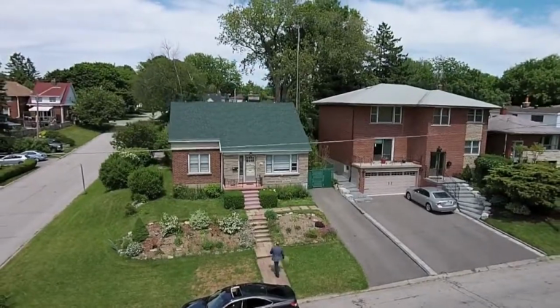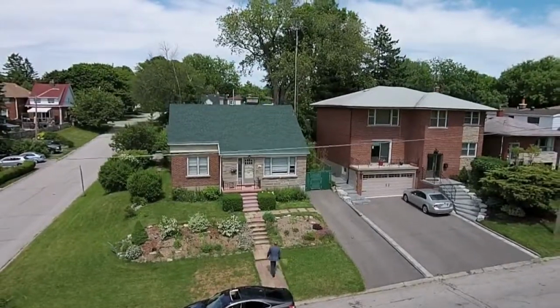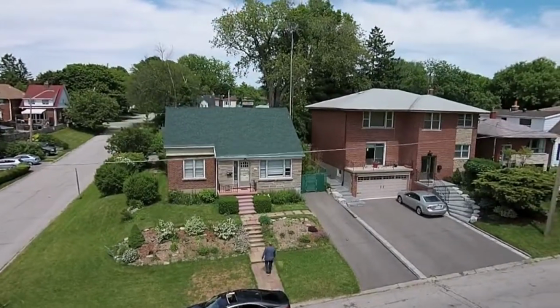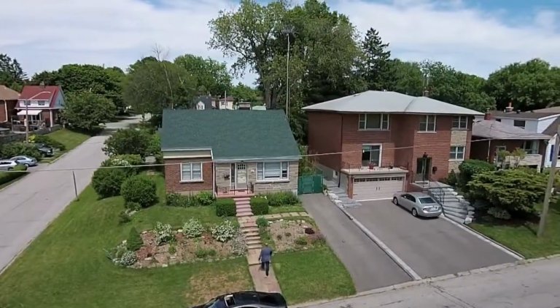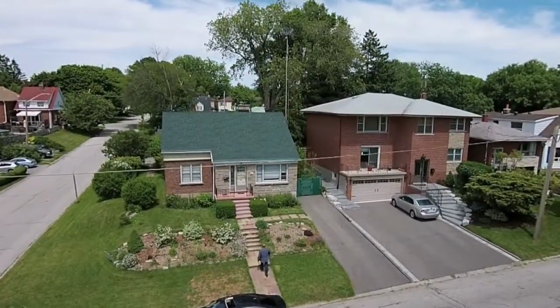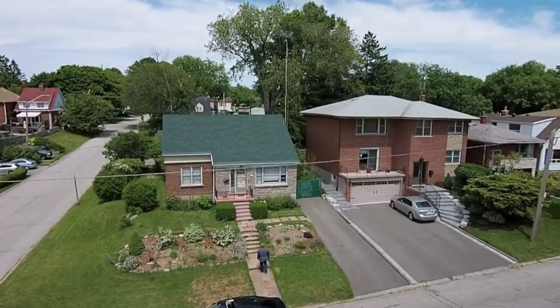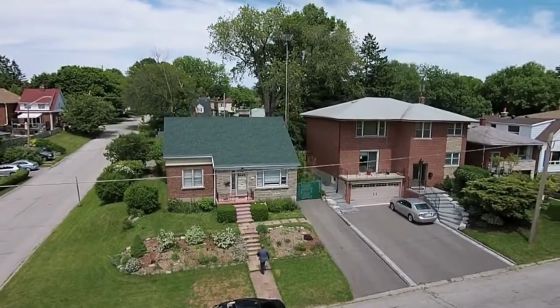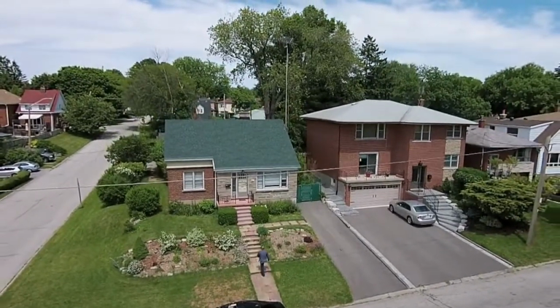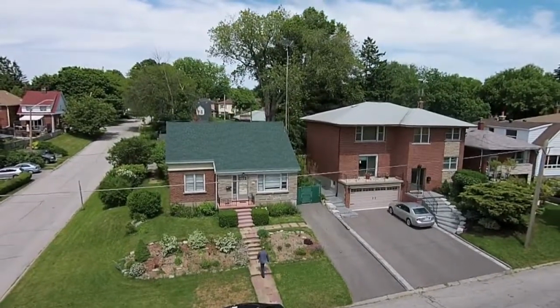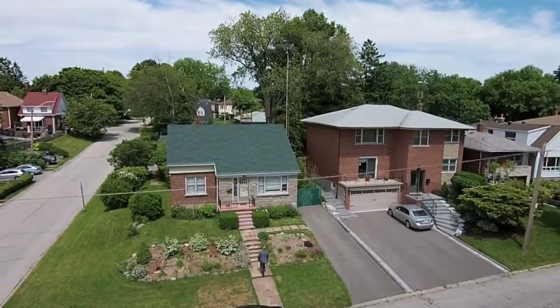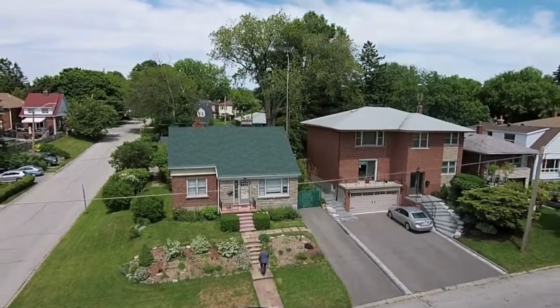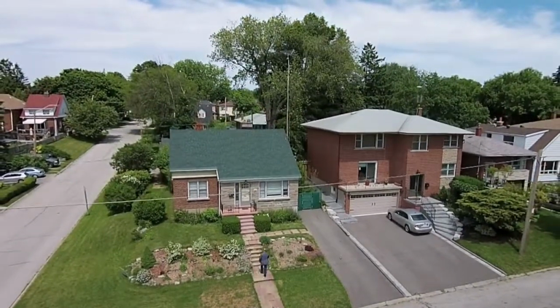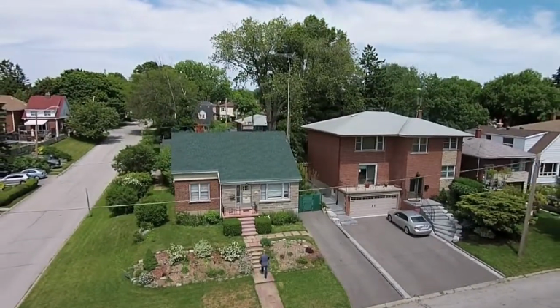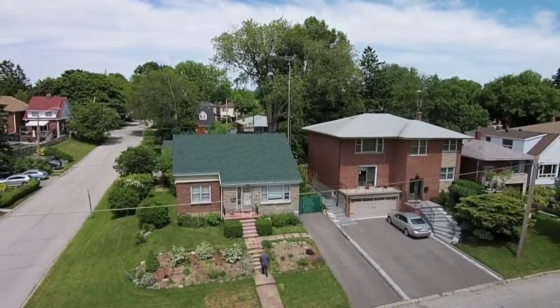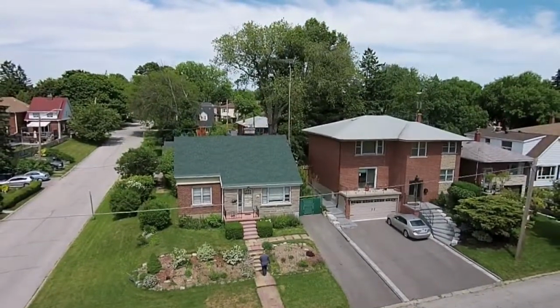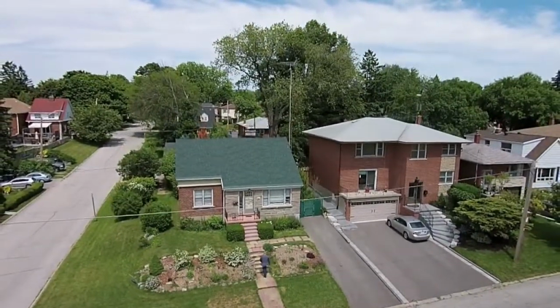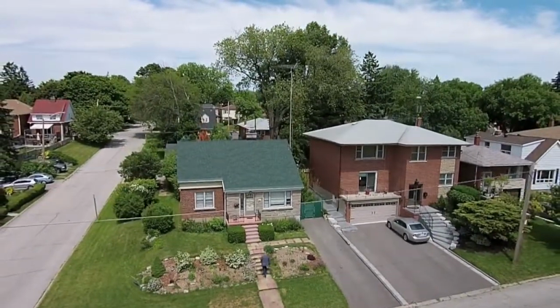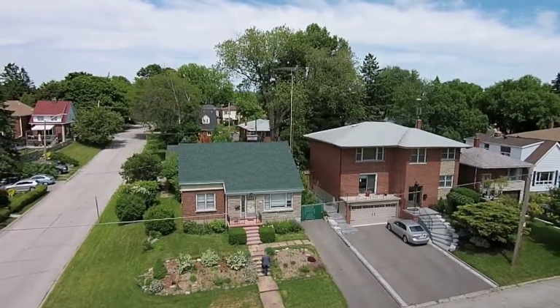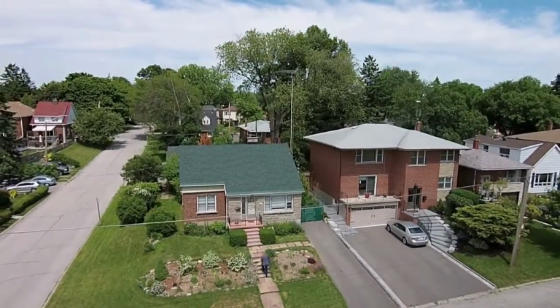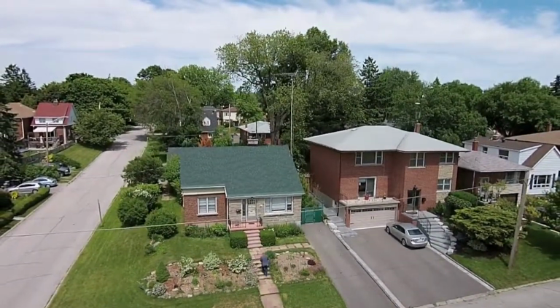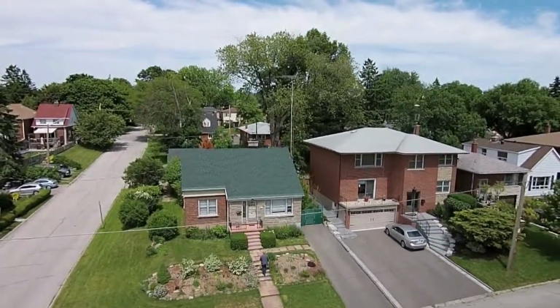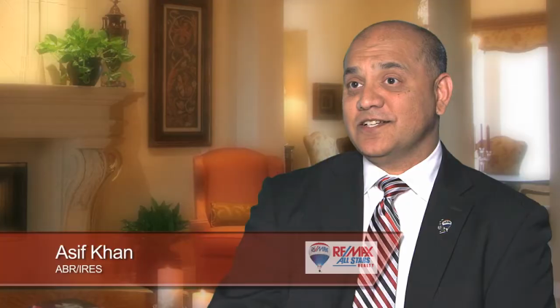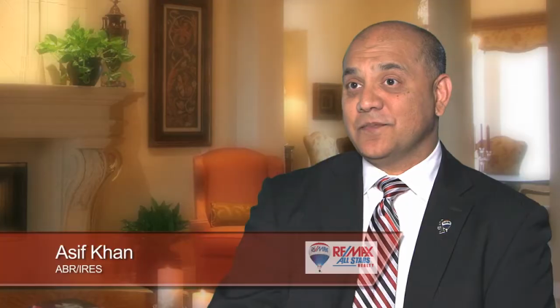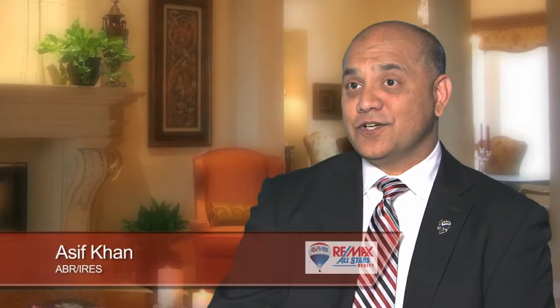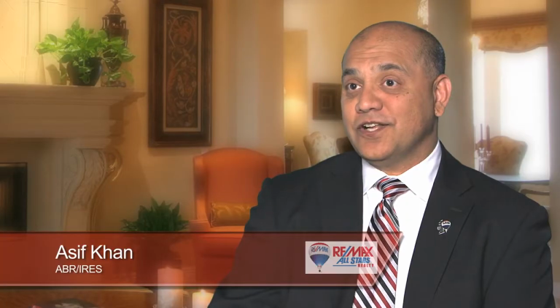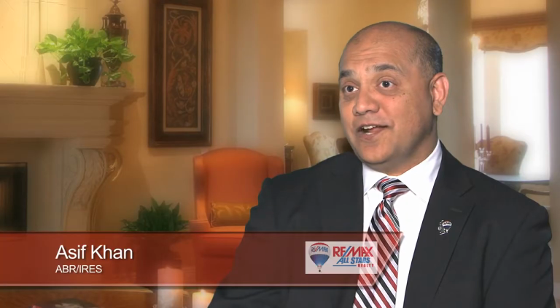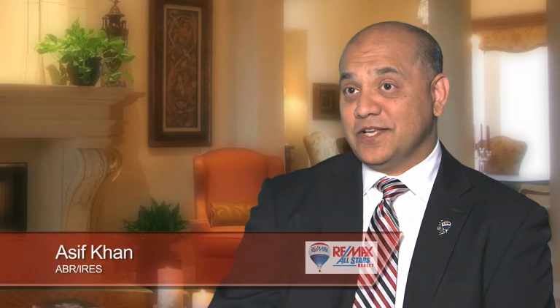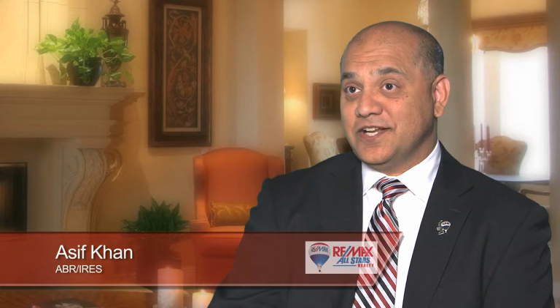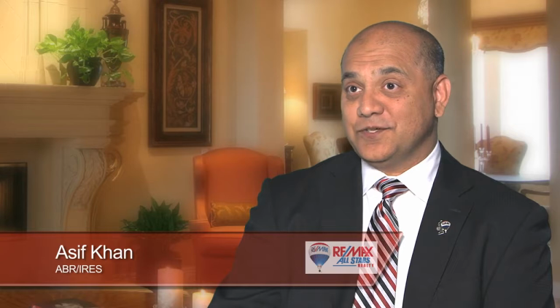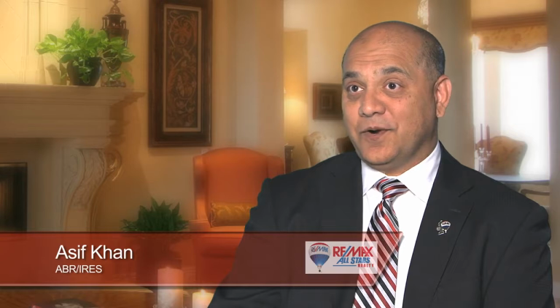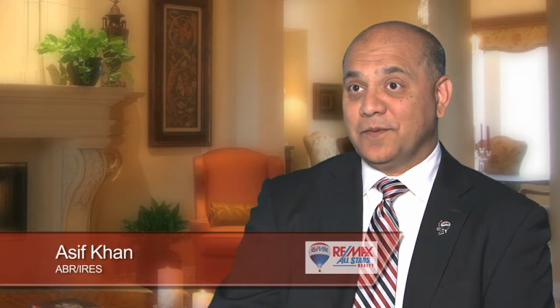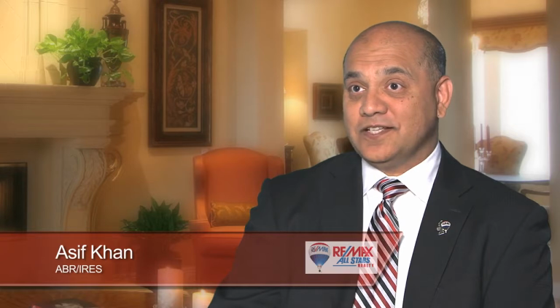My name is Asif Khan with RE-MAX All-Stars Realty. I specialize in commercial and residential properties.